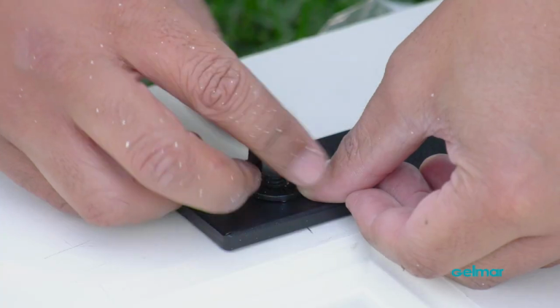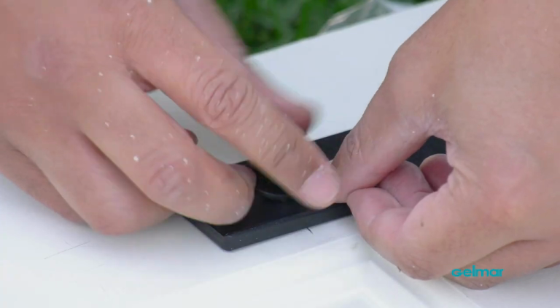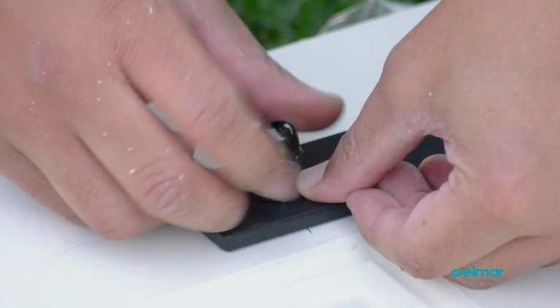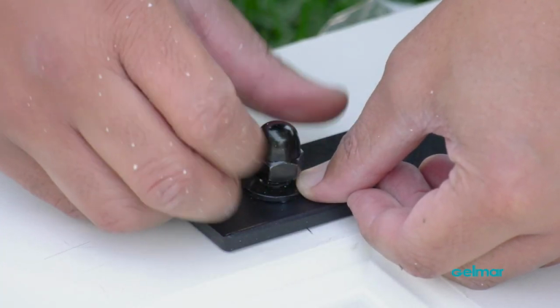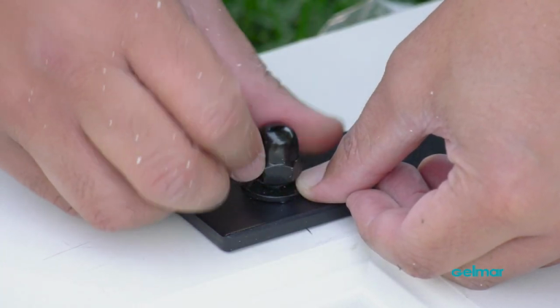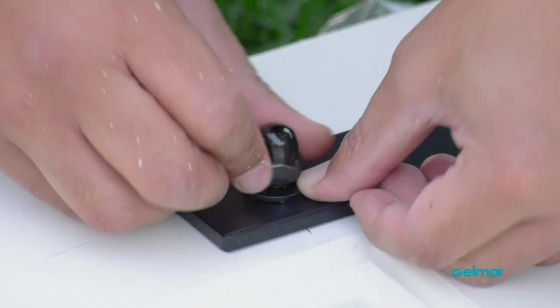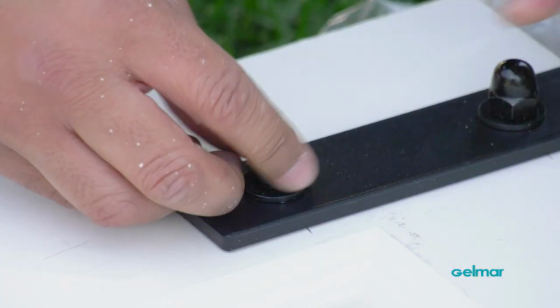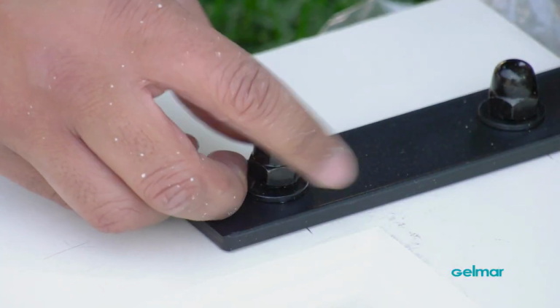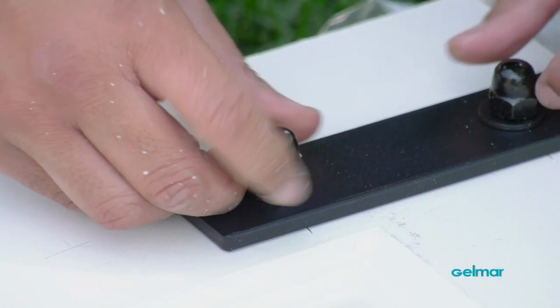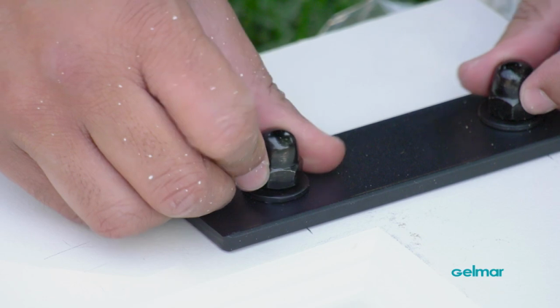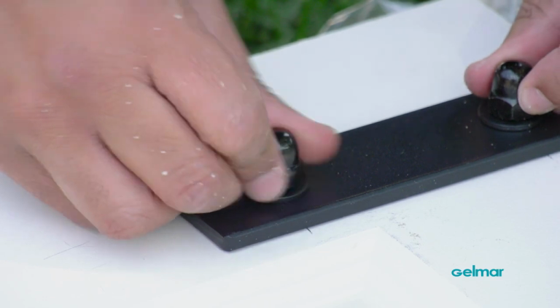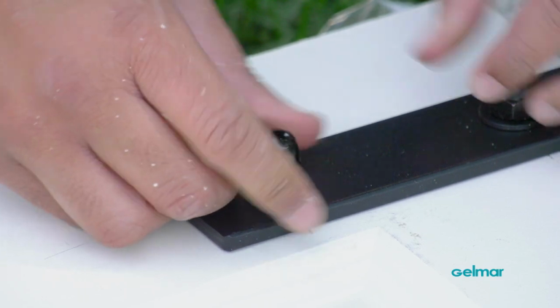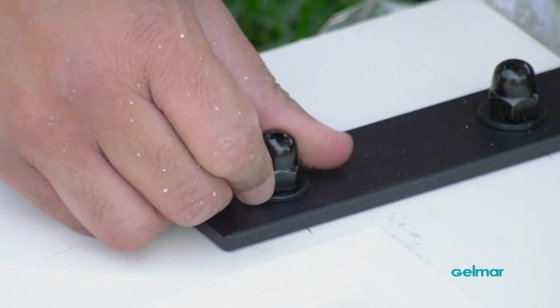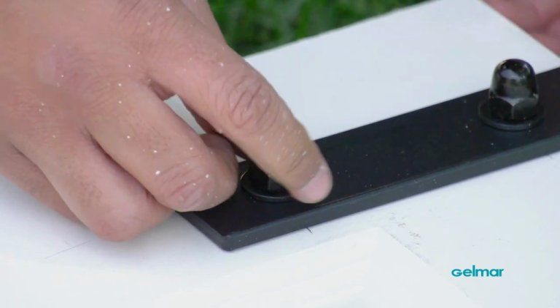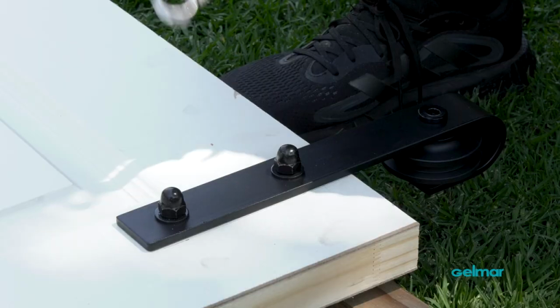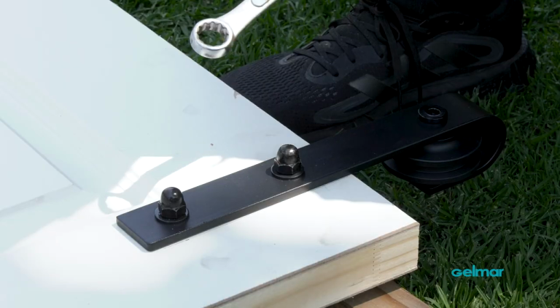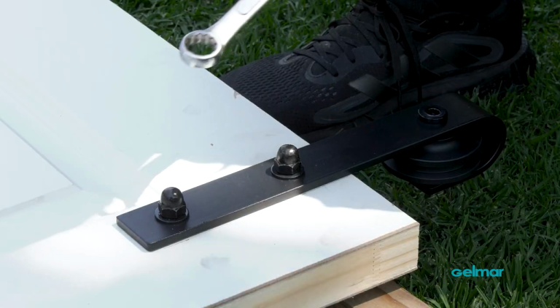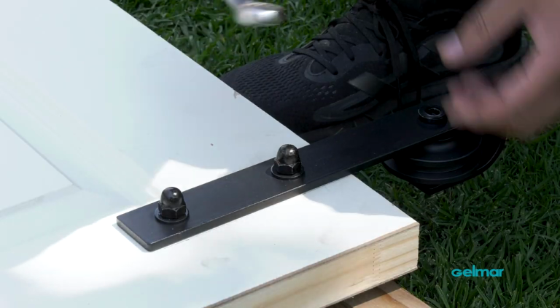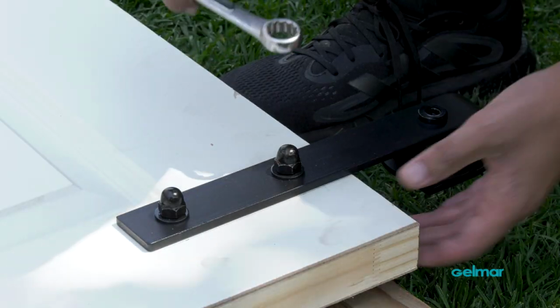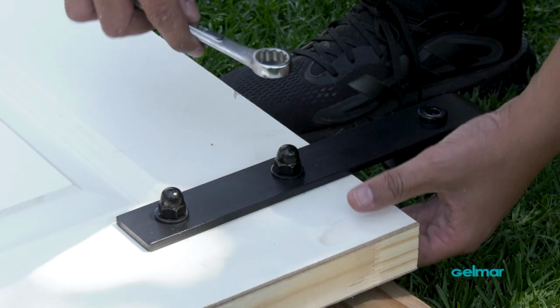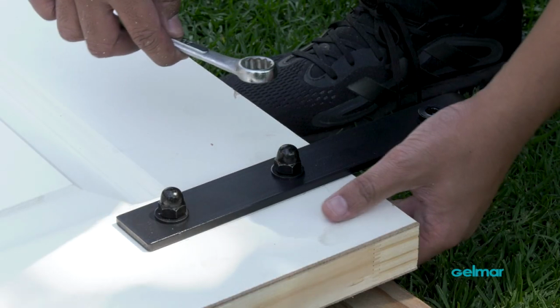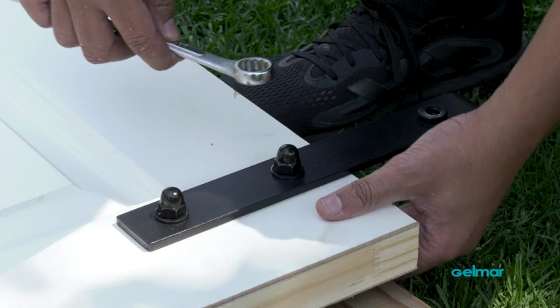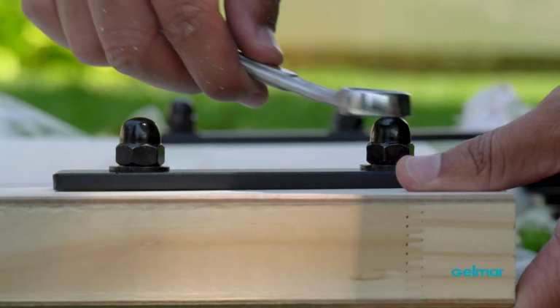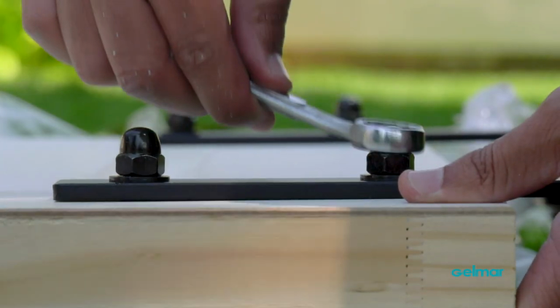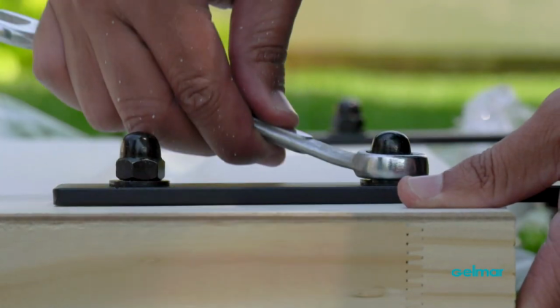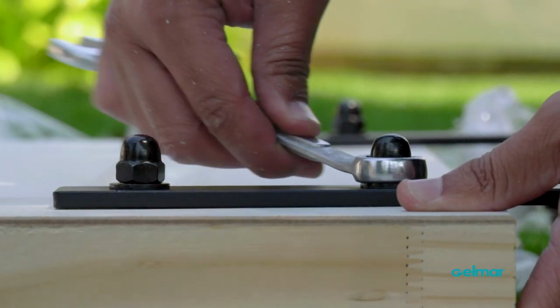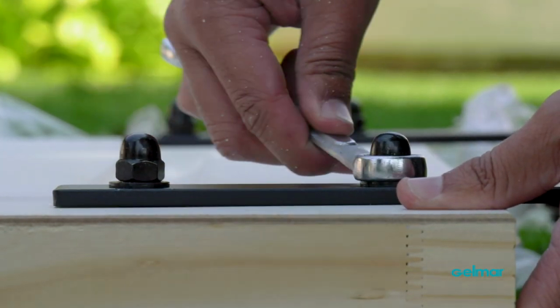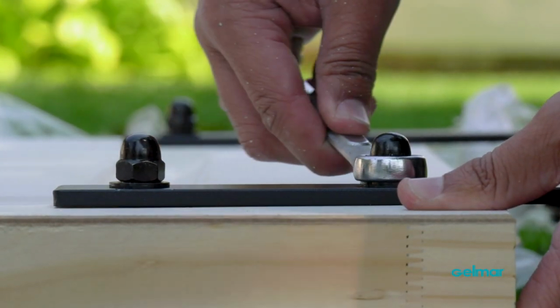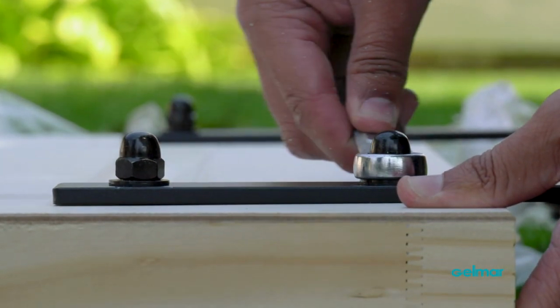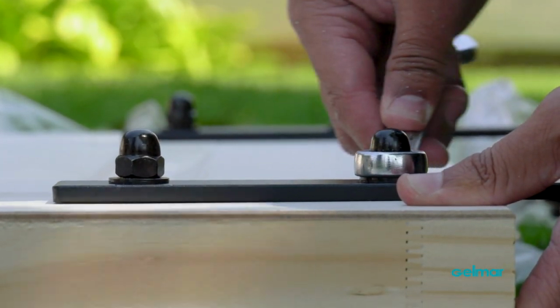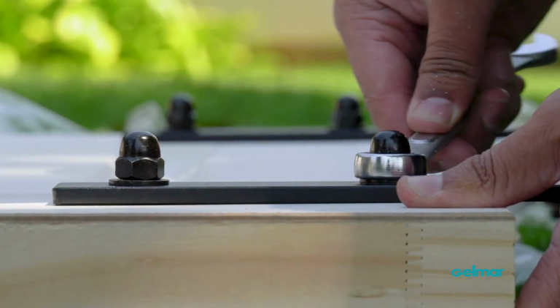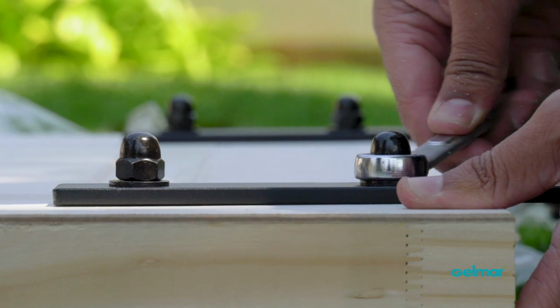Once you've installed each of your bundle rollers, you can simply use a spanner just to hand-tighten it. Don't over-tighten it, otherwise you may damage your door.